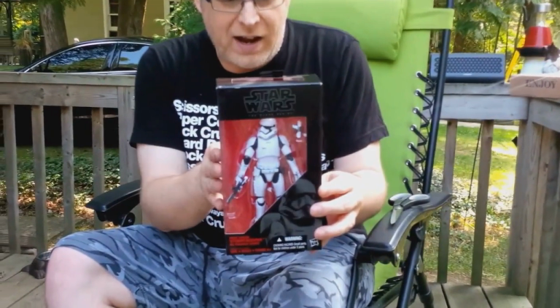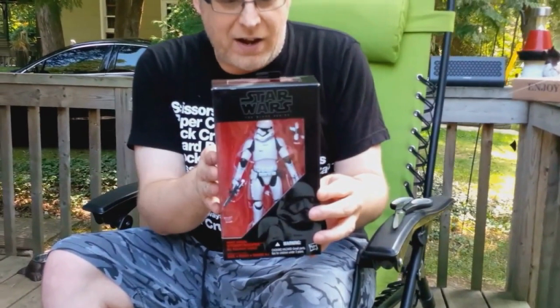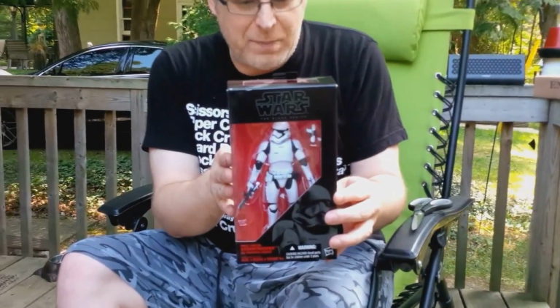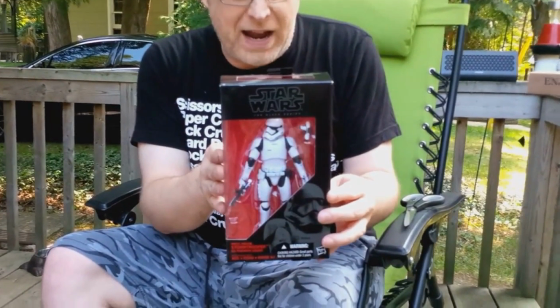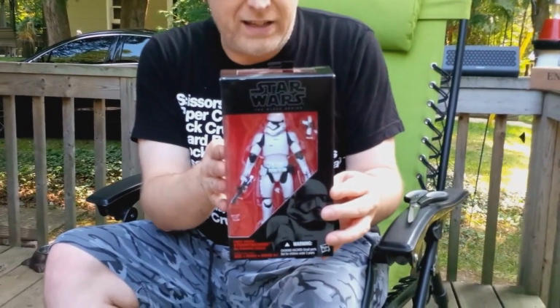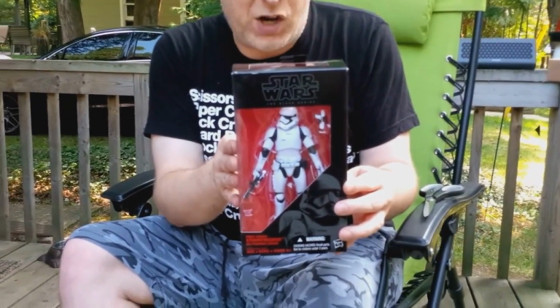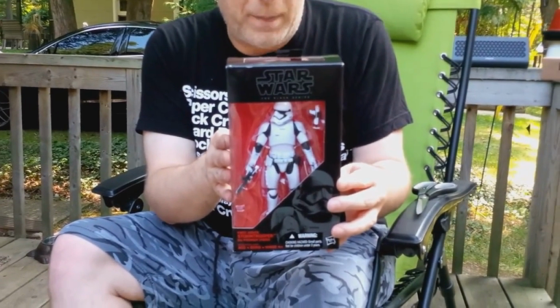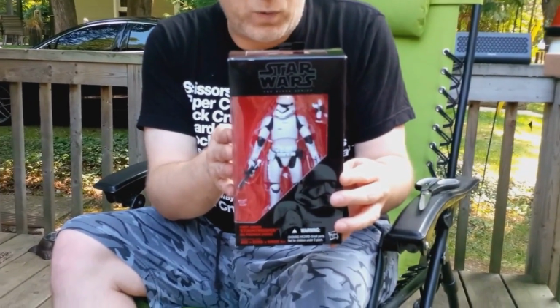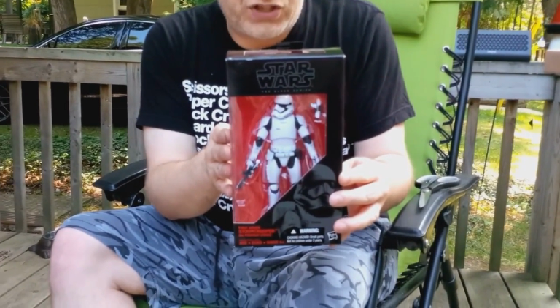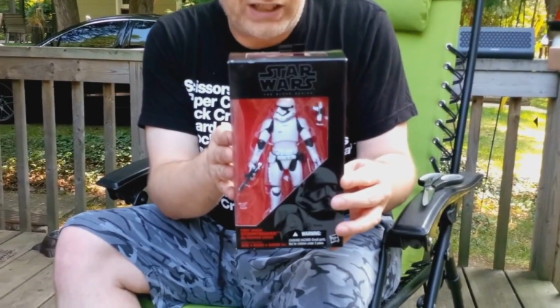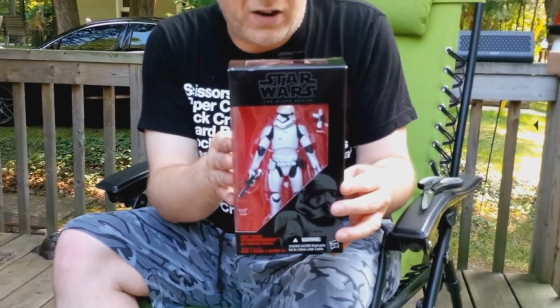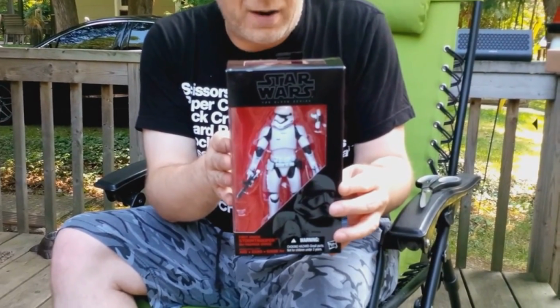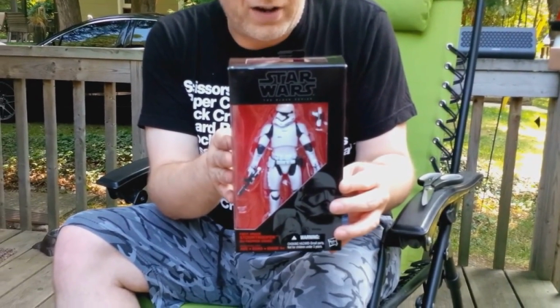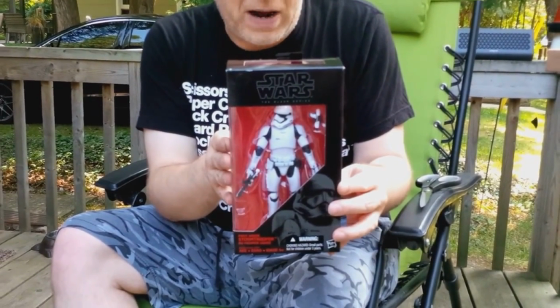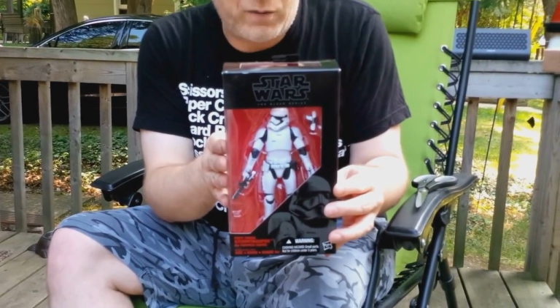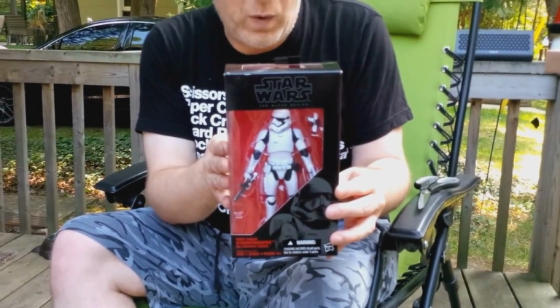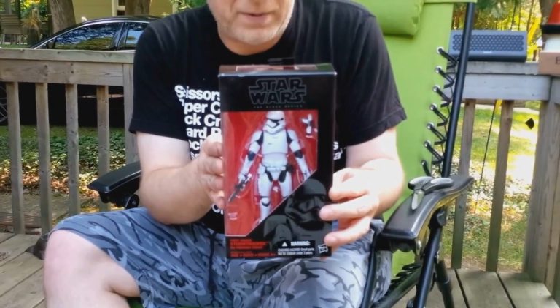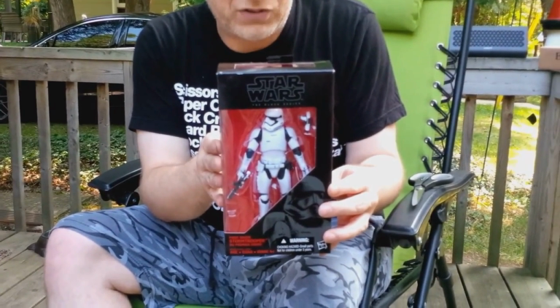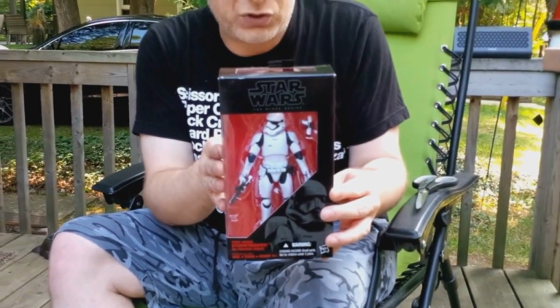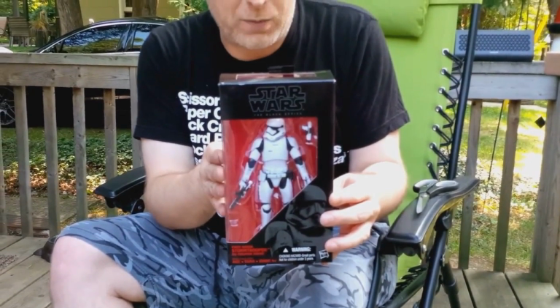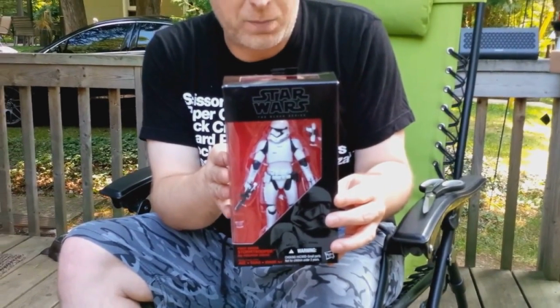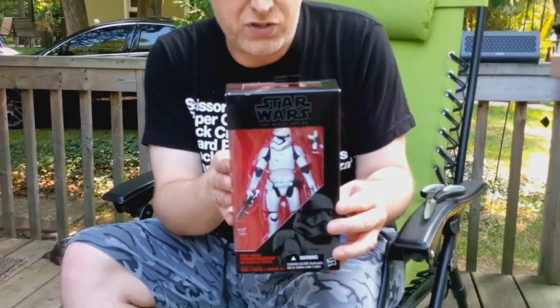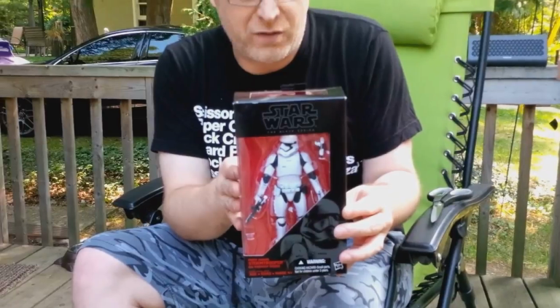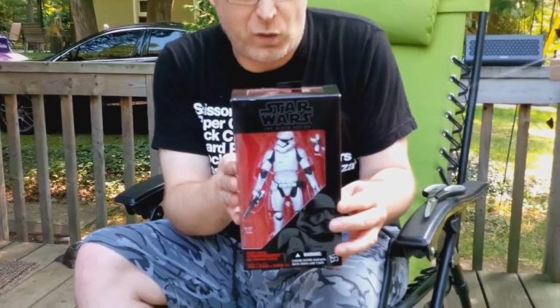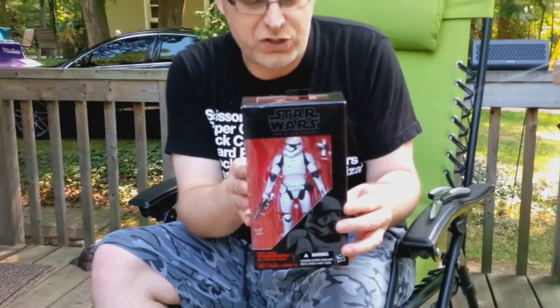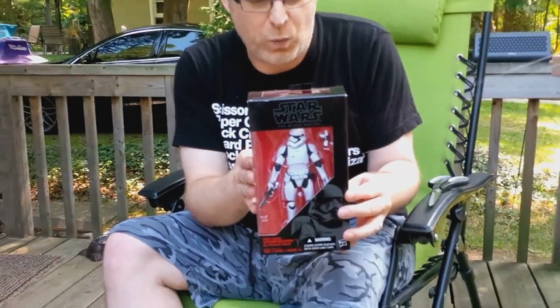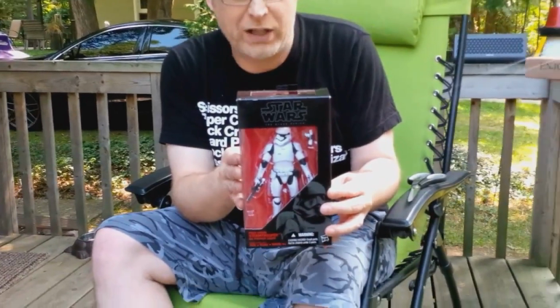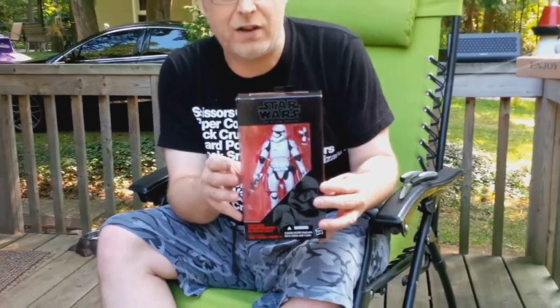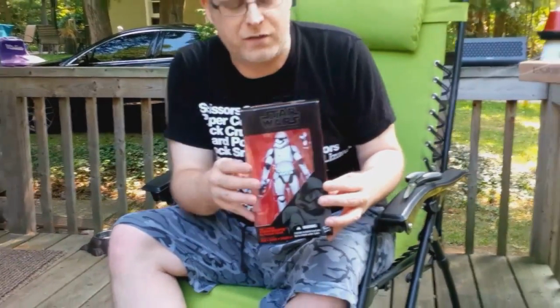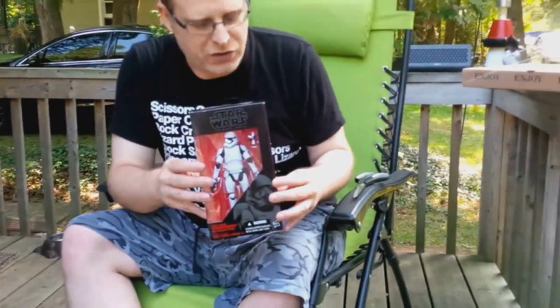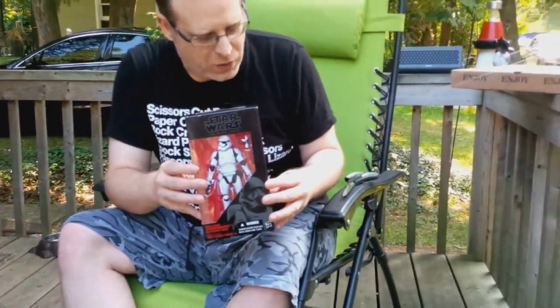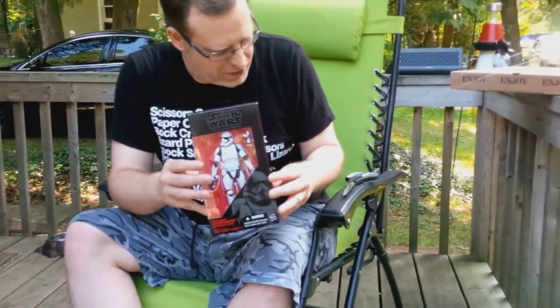On the back: equipped with sleek armor and powerful weapons, the Stormtroopers enforce the will of the First Order.